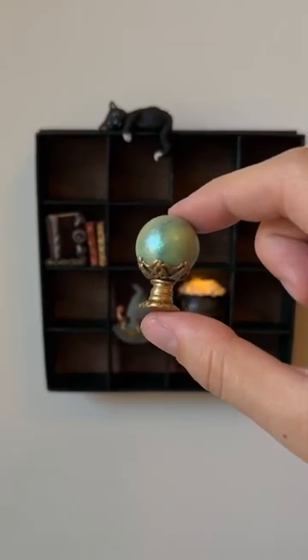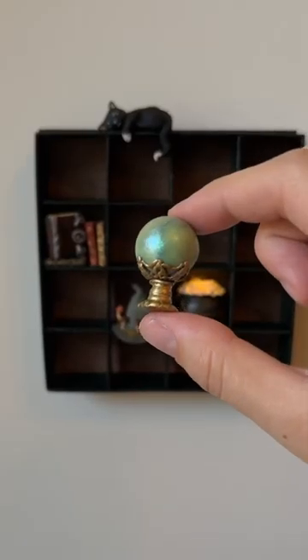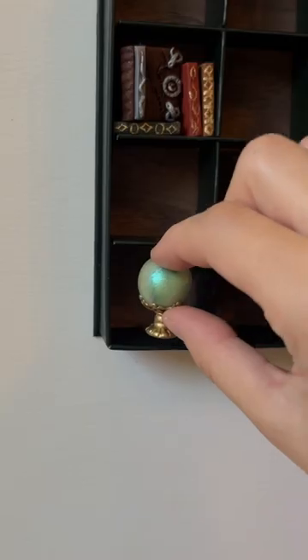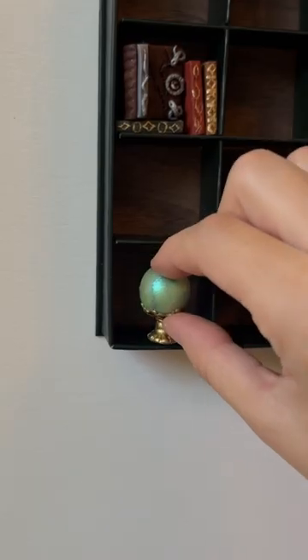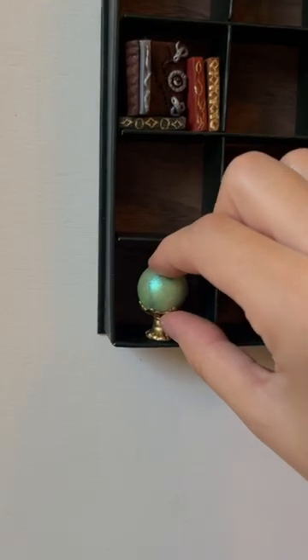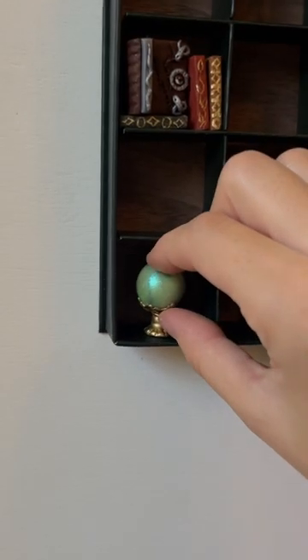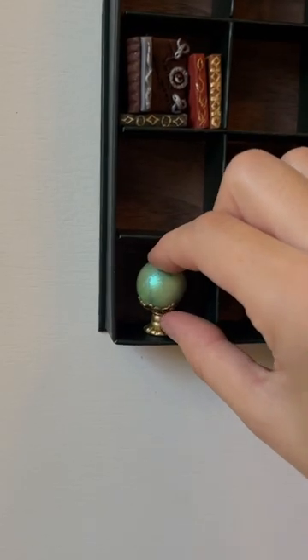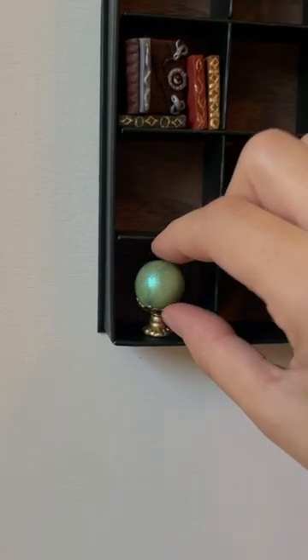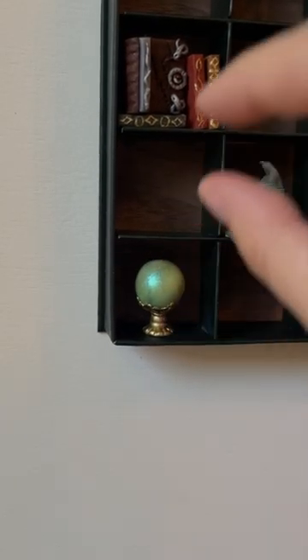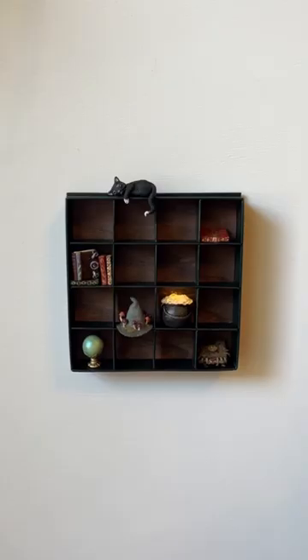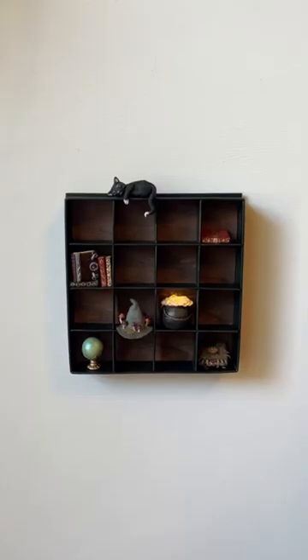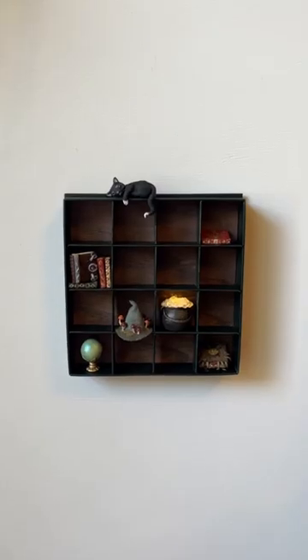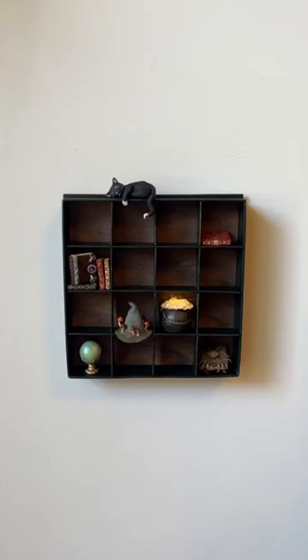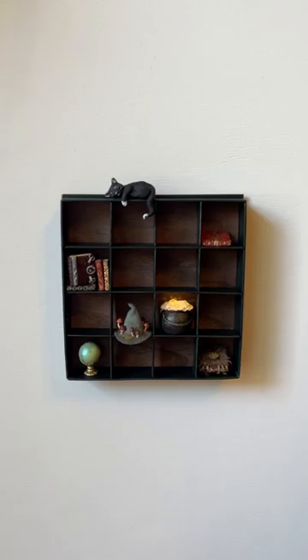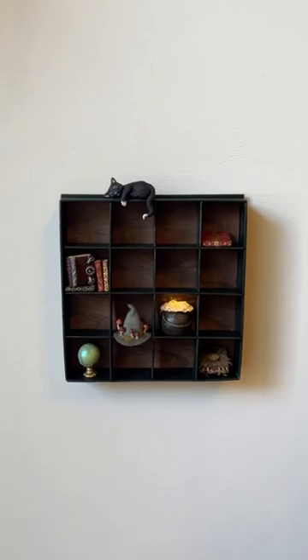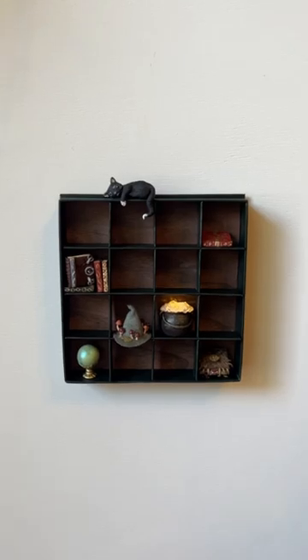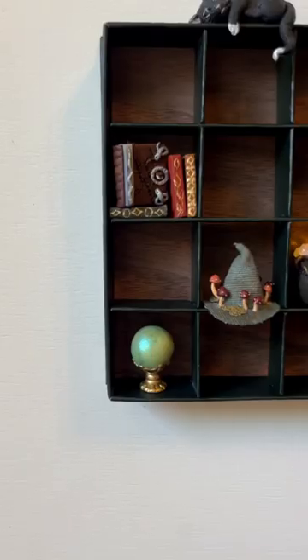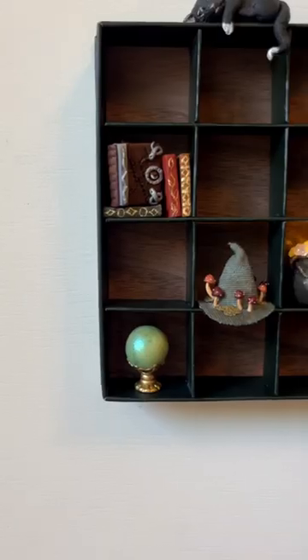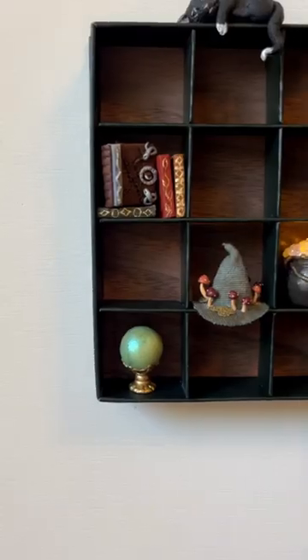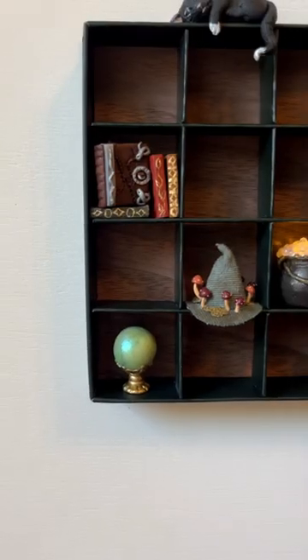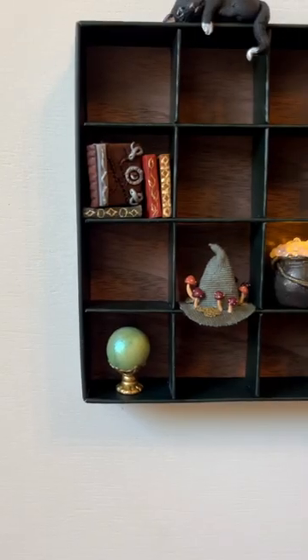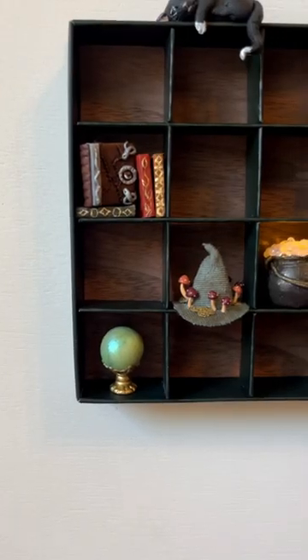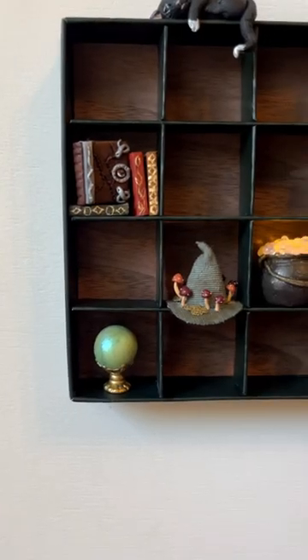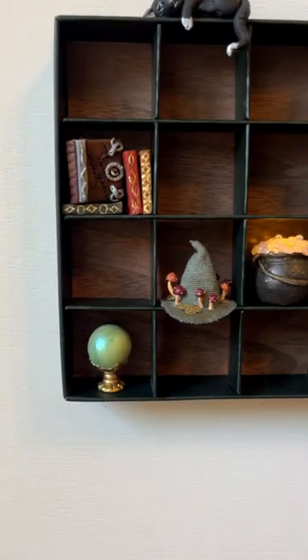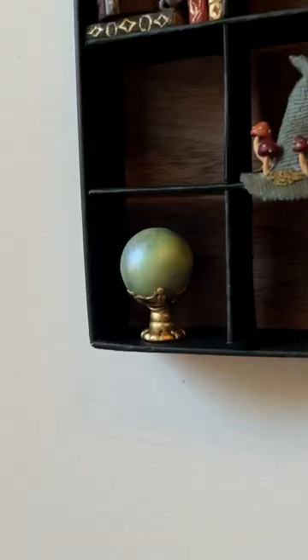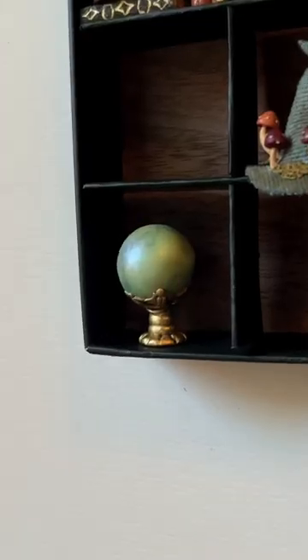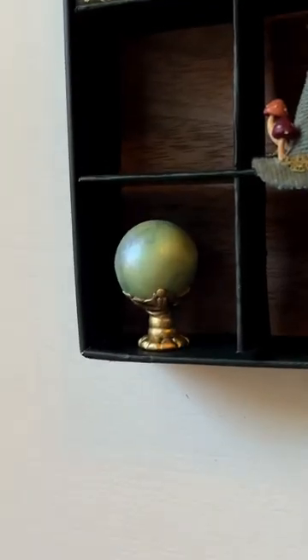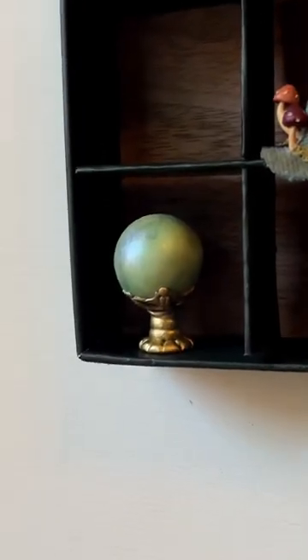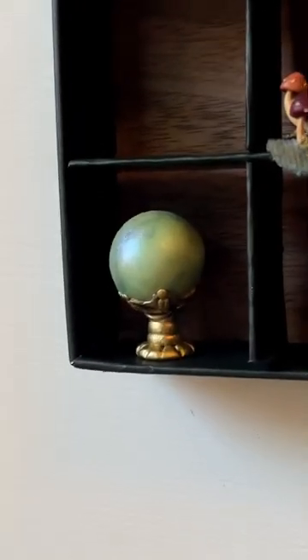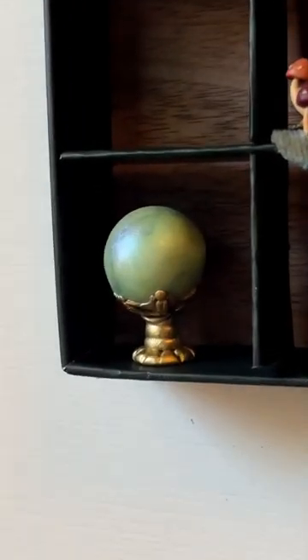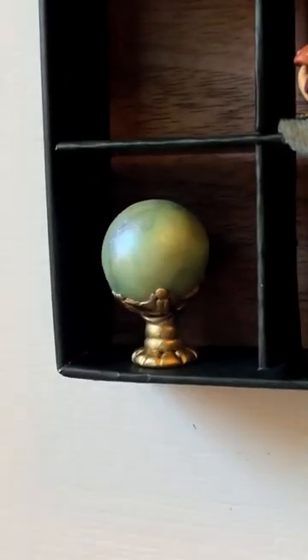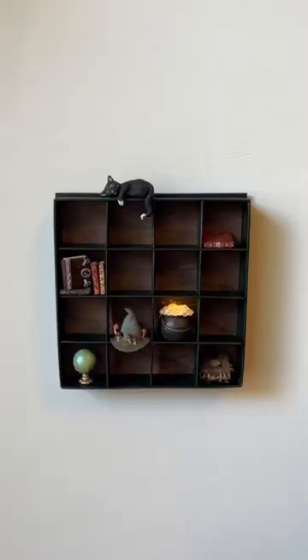The light color and the pearl shimmer look so good in the dark cabinet. Let me know what you think I should make next.